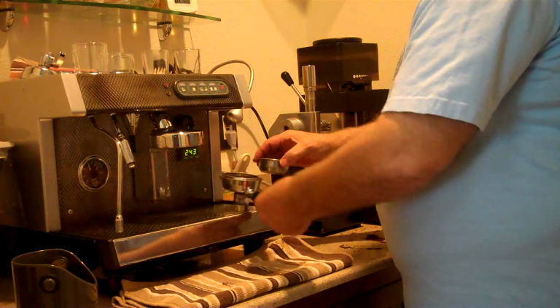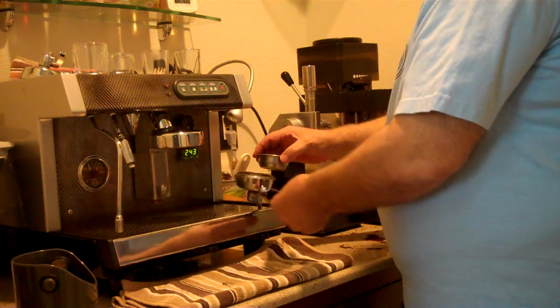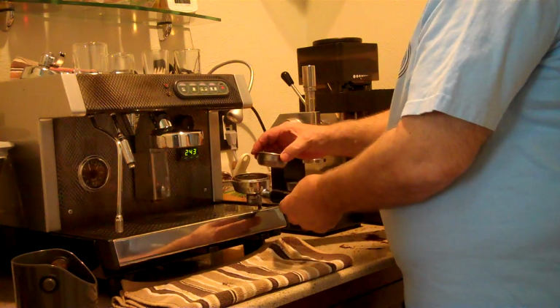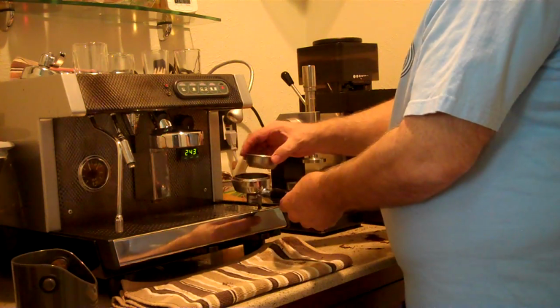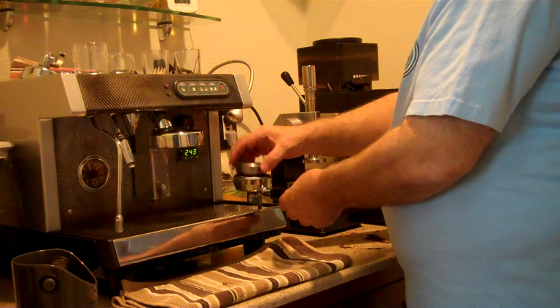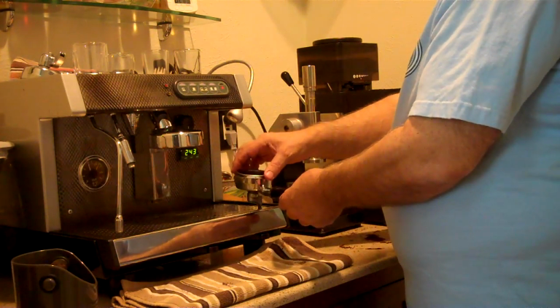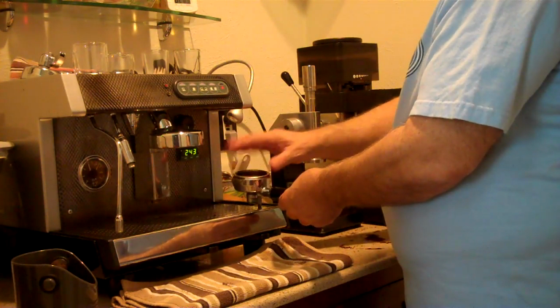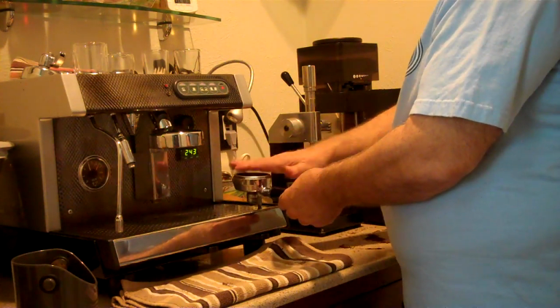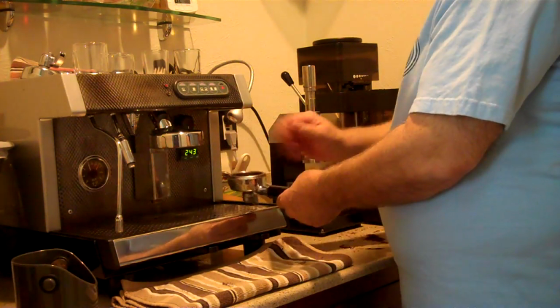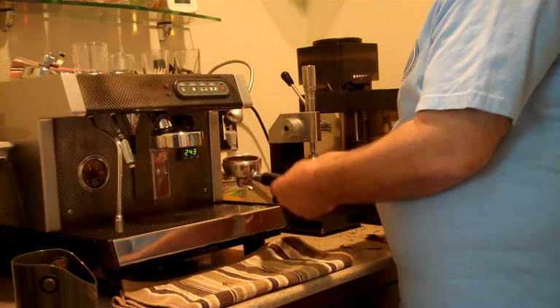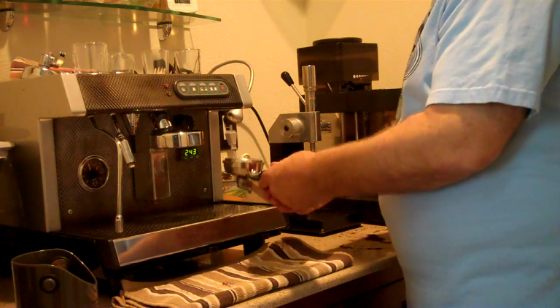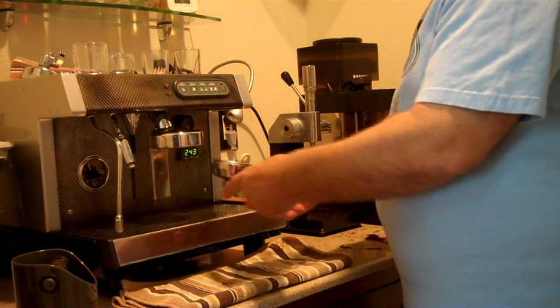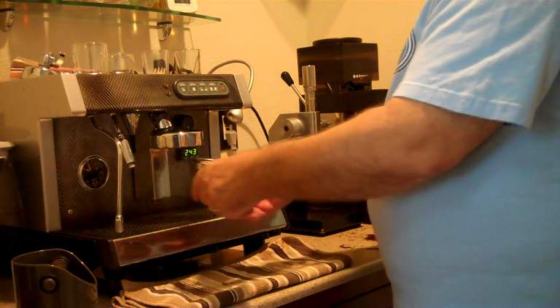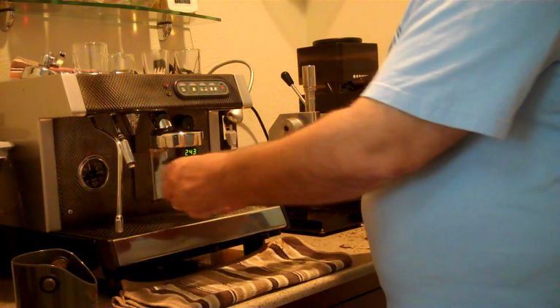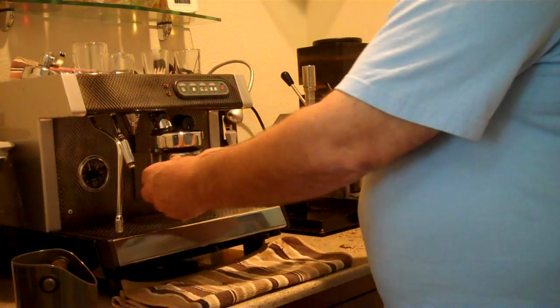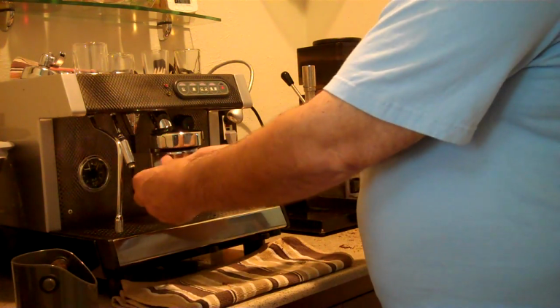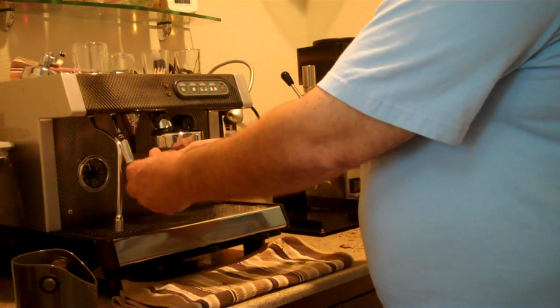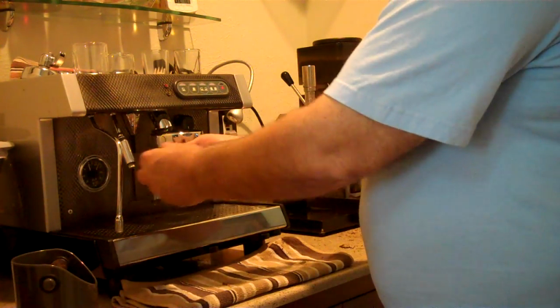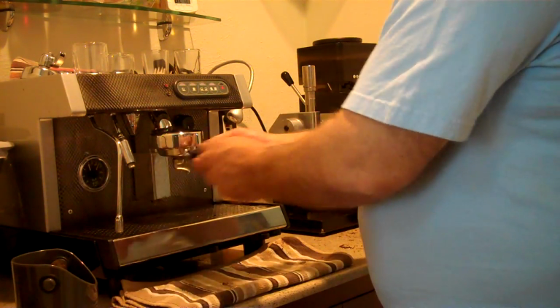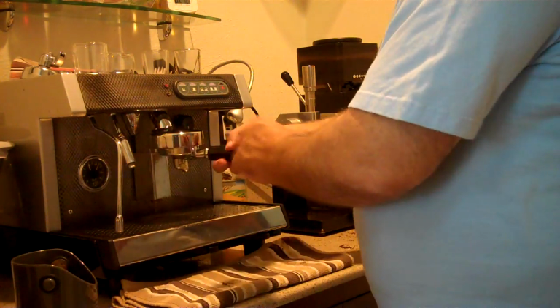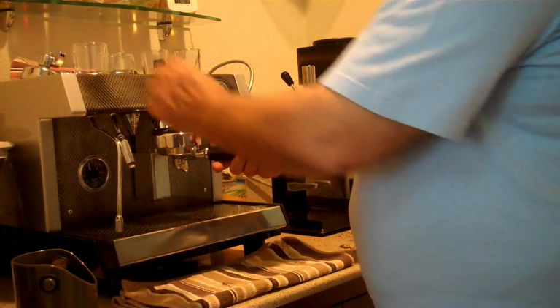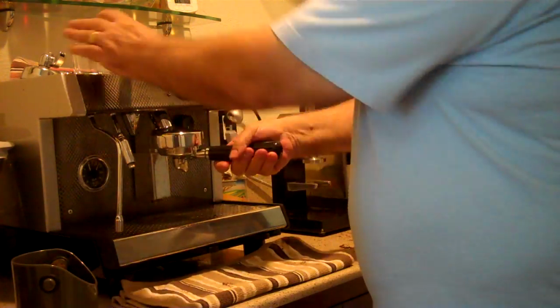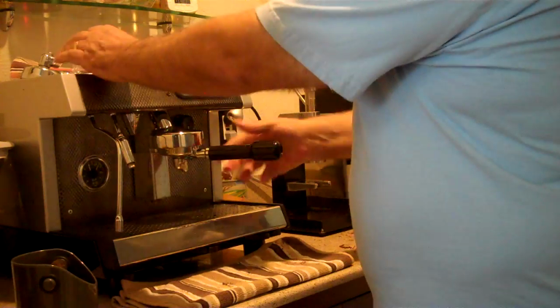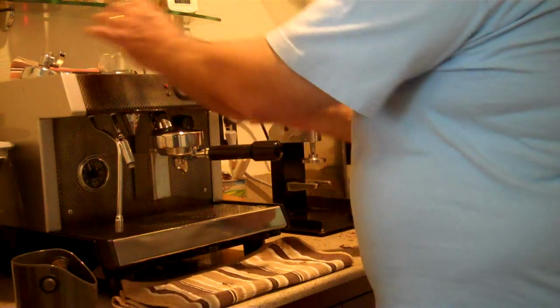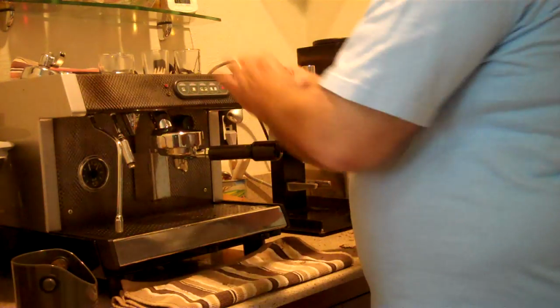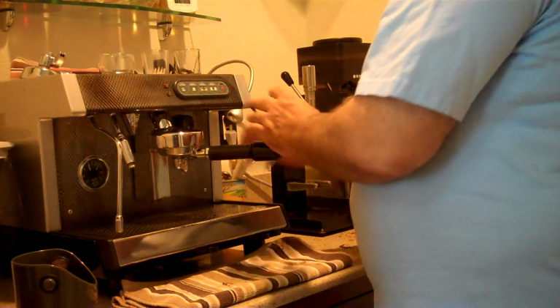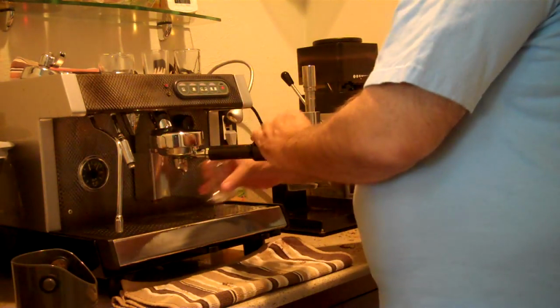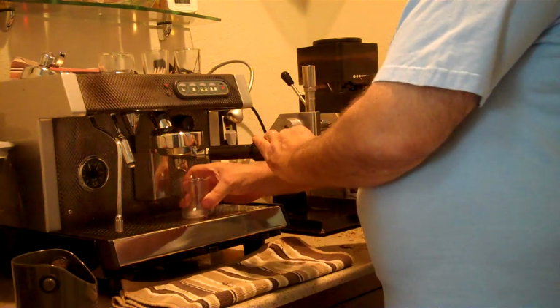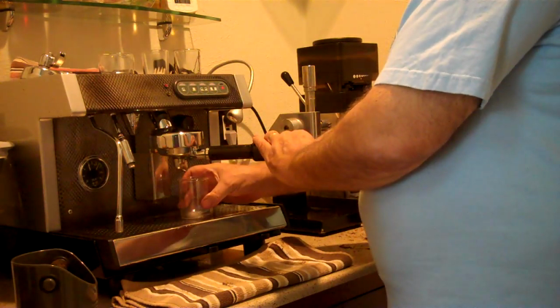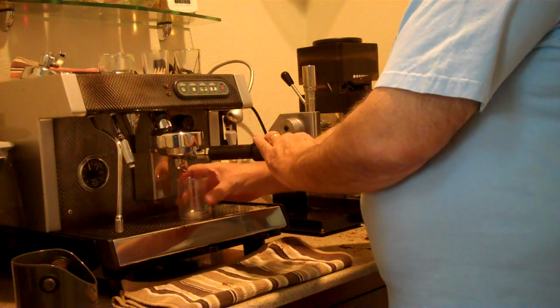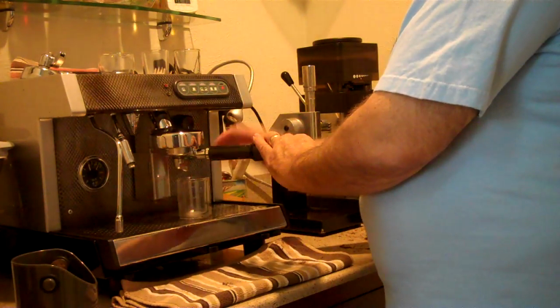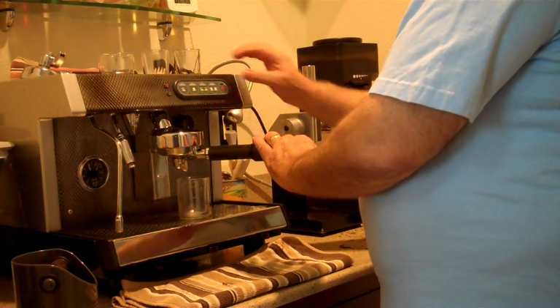Put the tamped filter in the portafilter, lock it in place, and pull the shot.